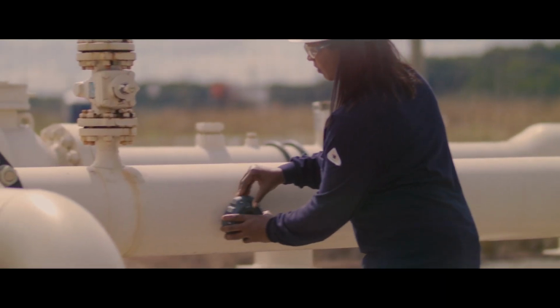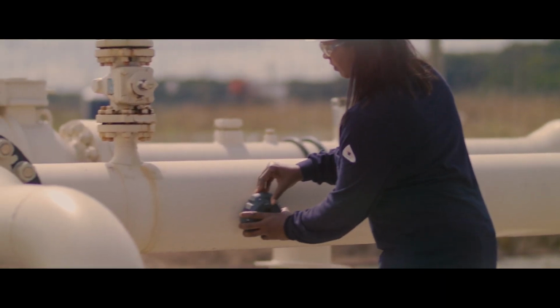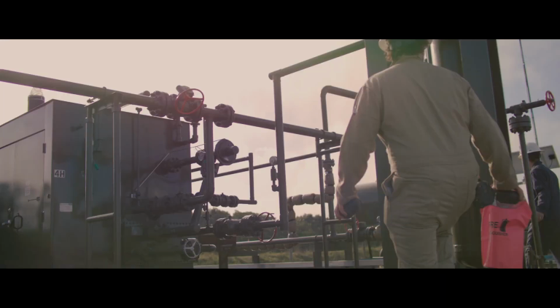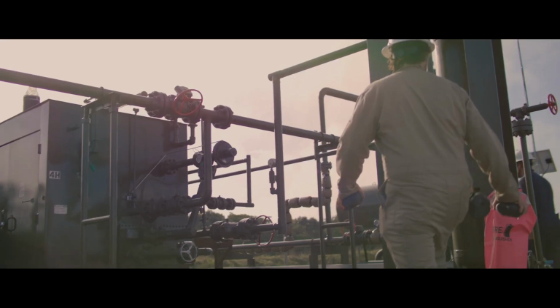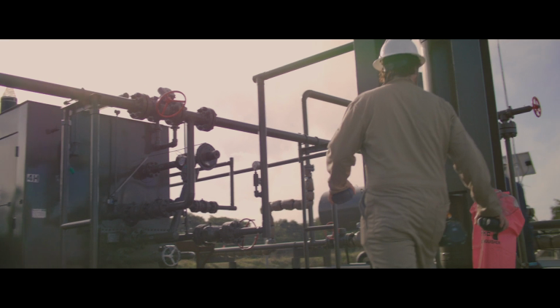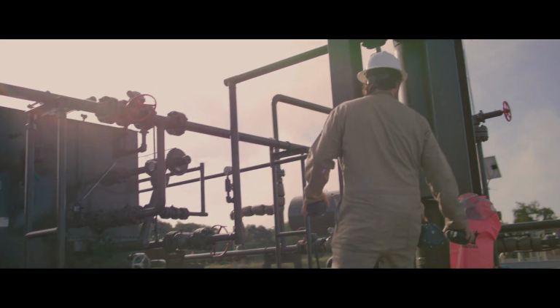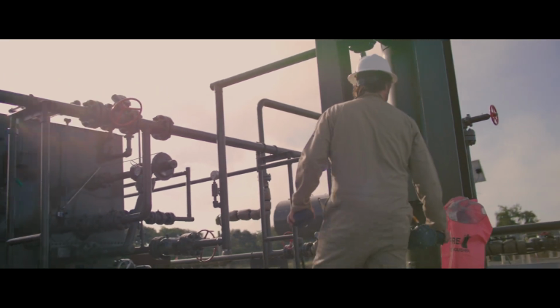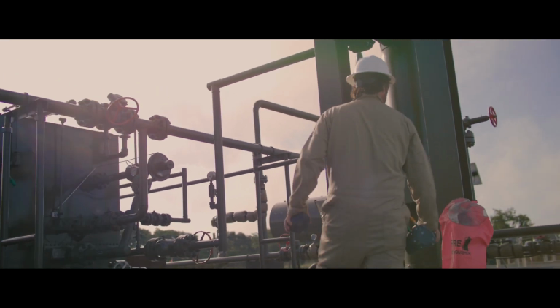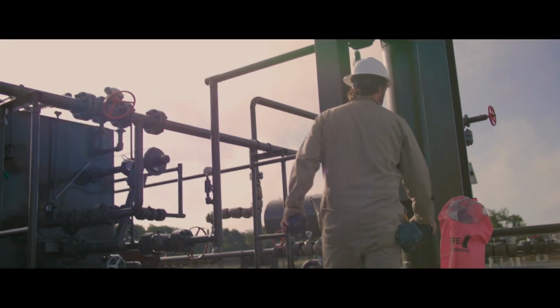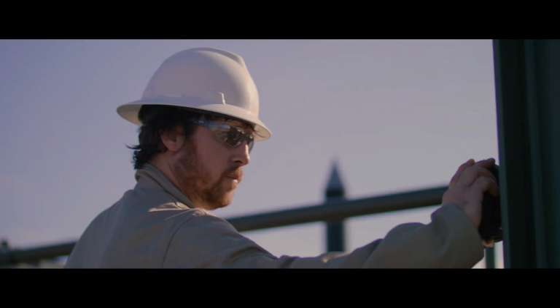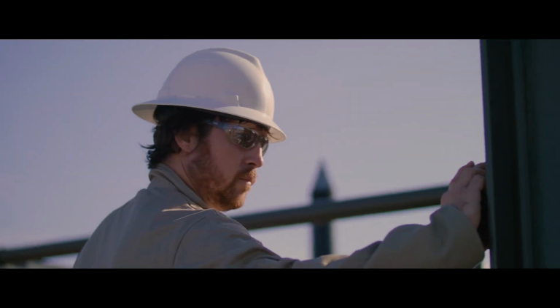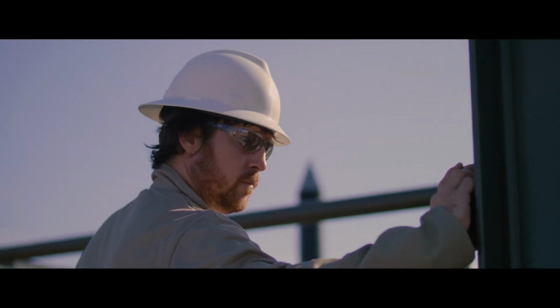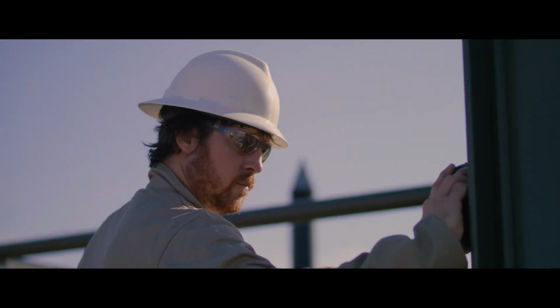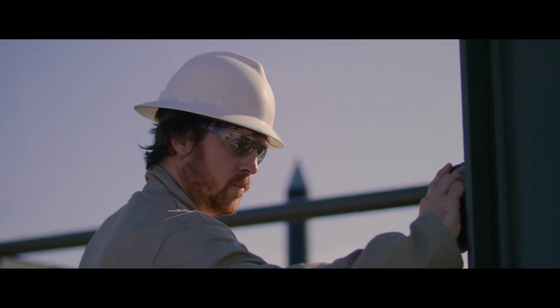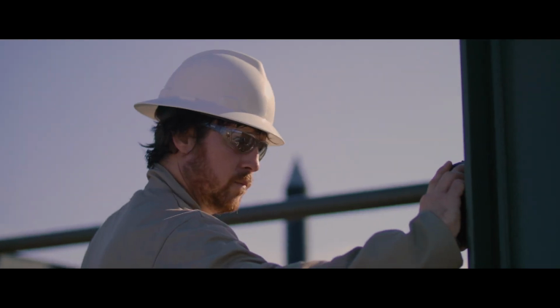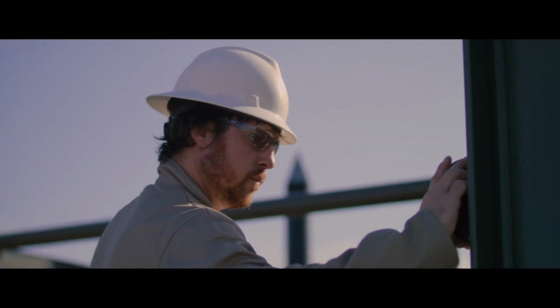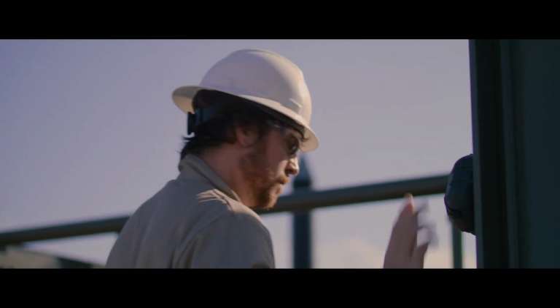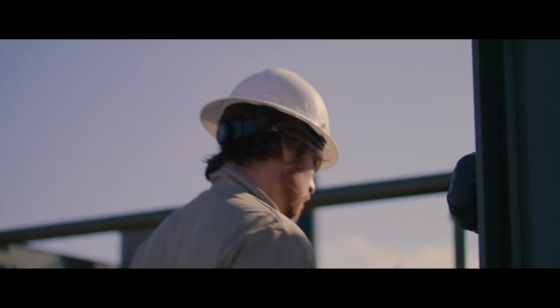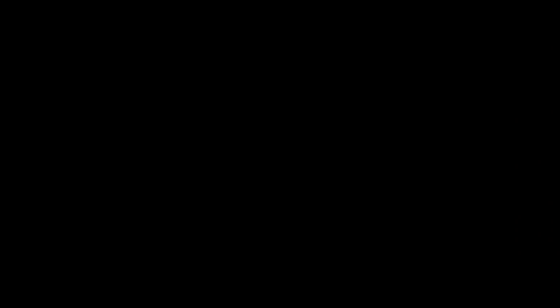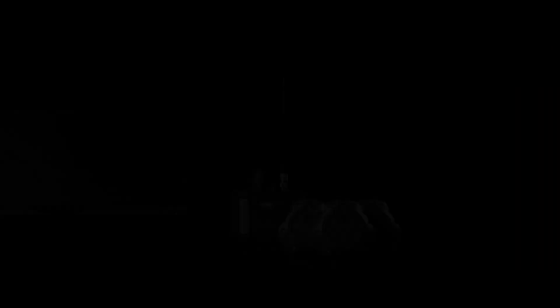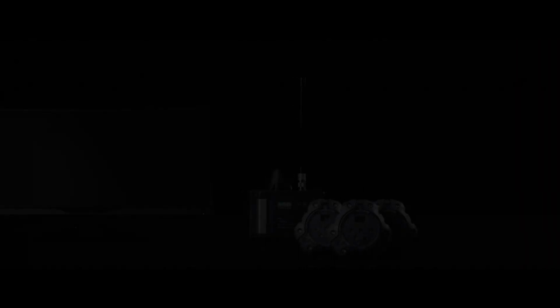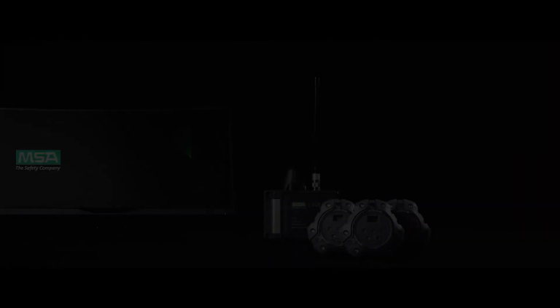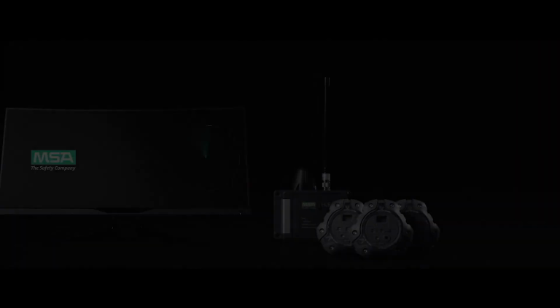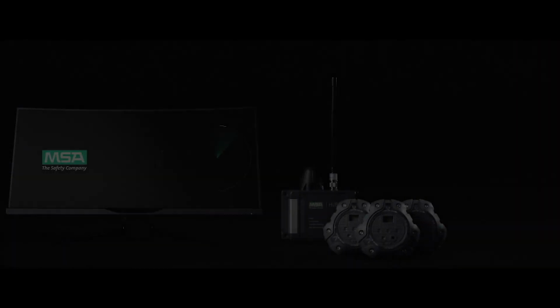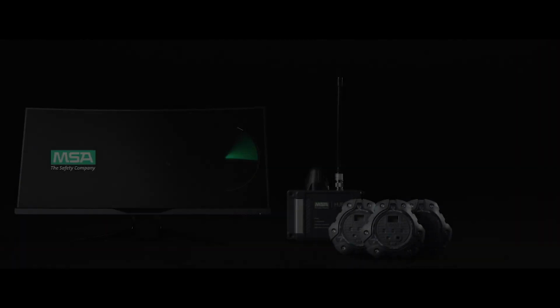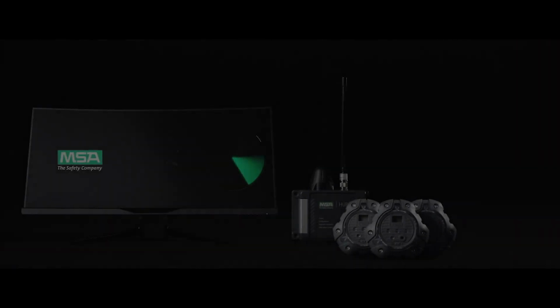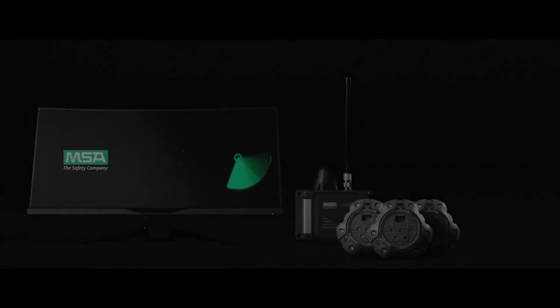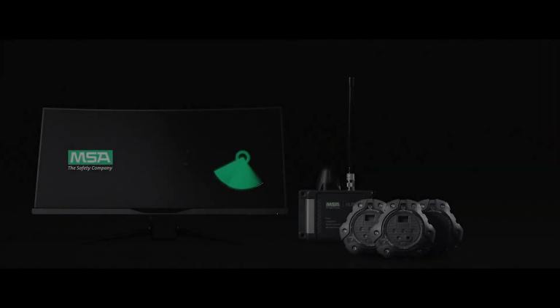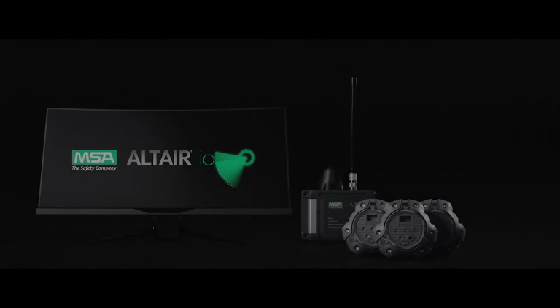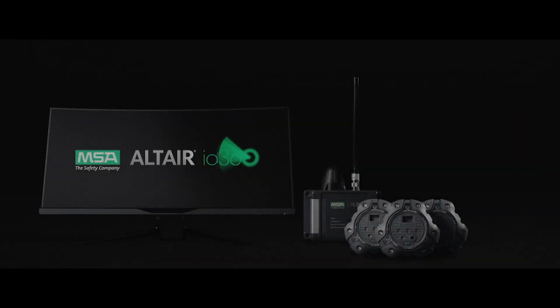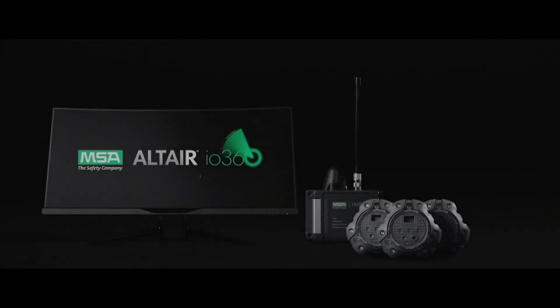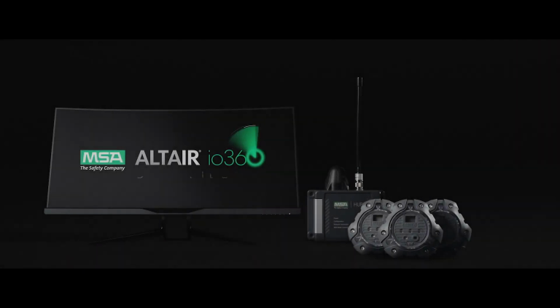This is the future of area monitoring. This is the Altair IO360.